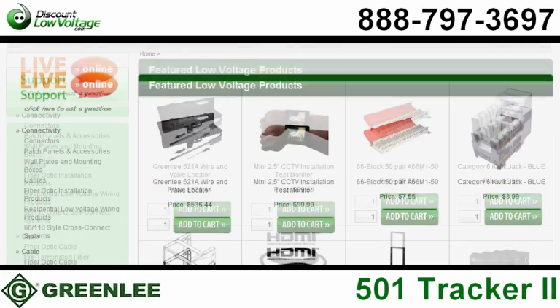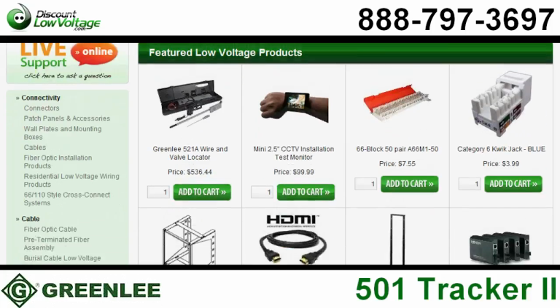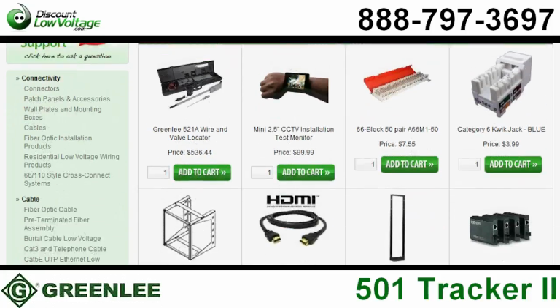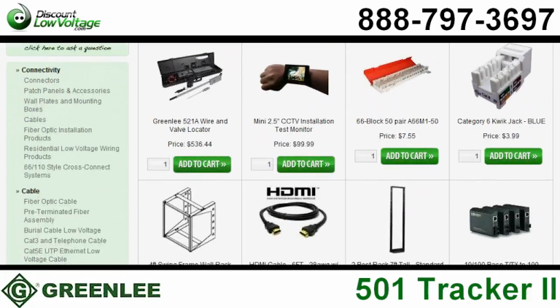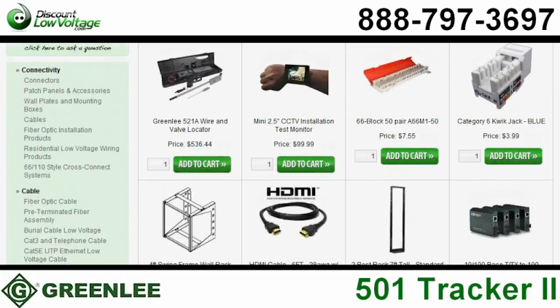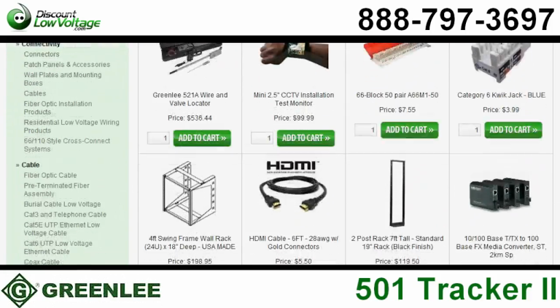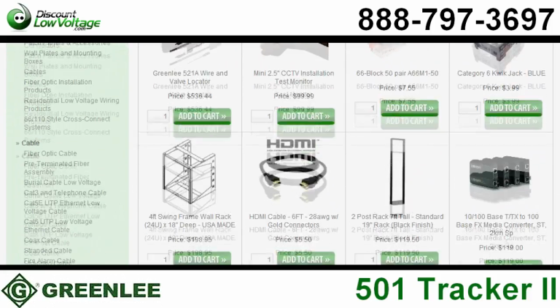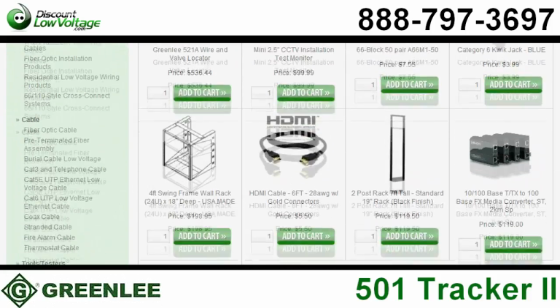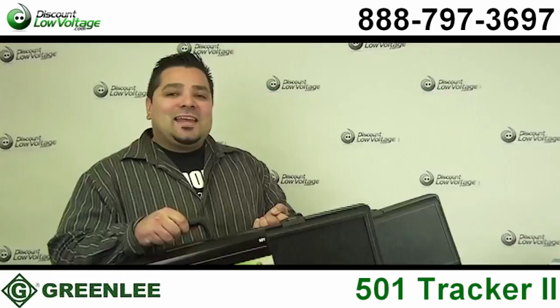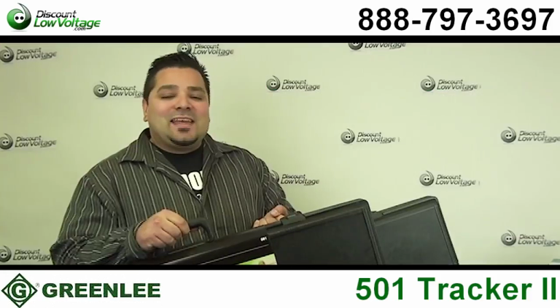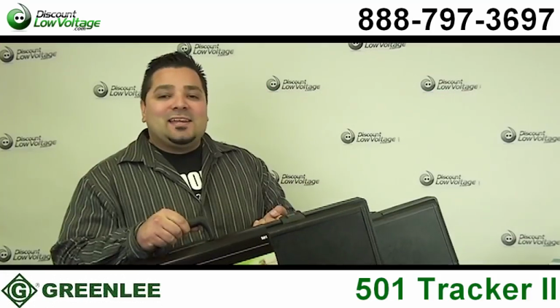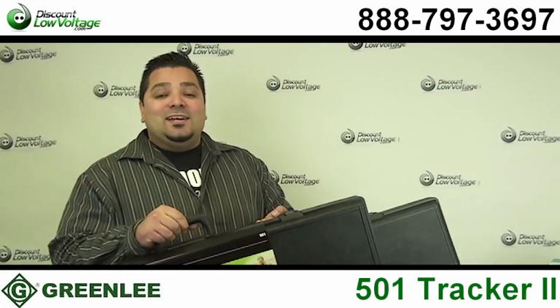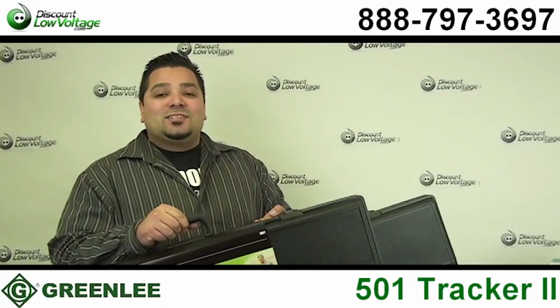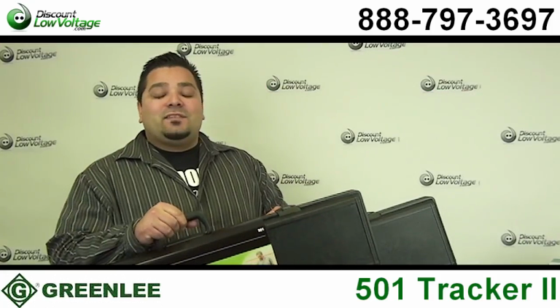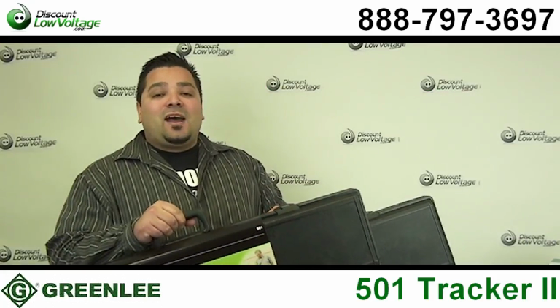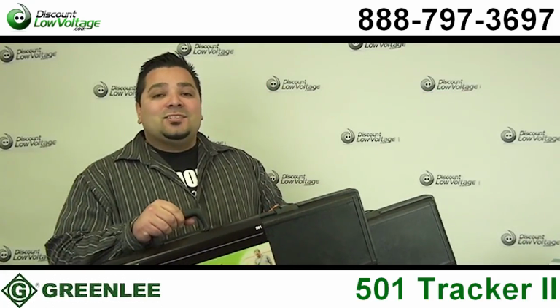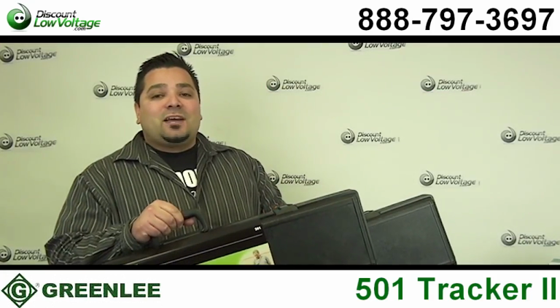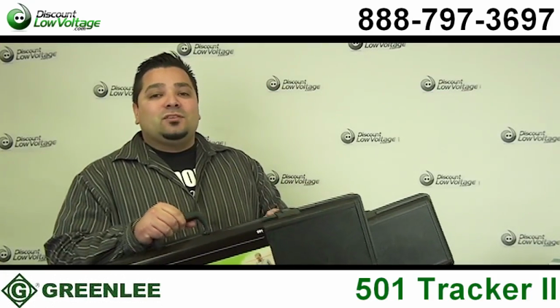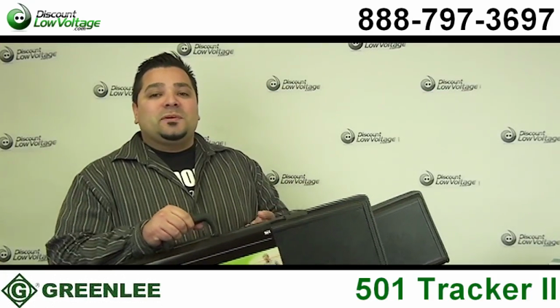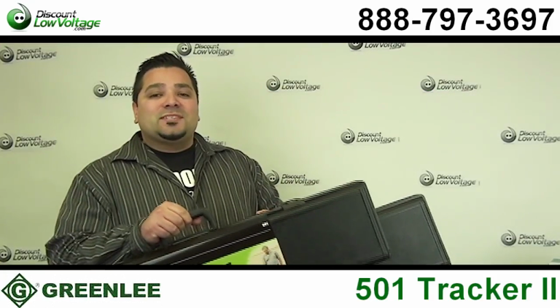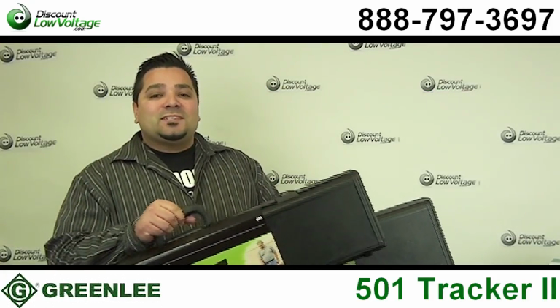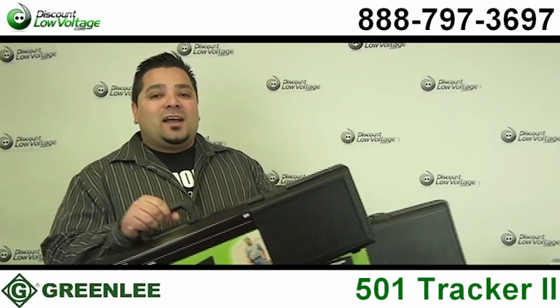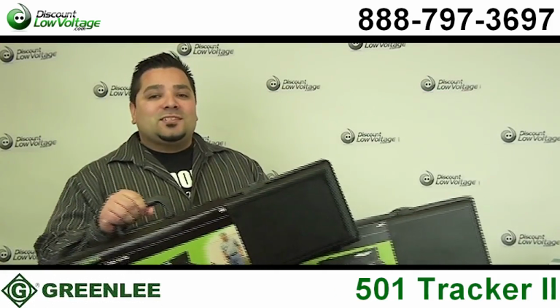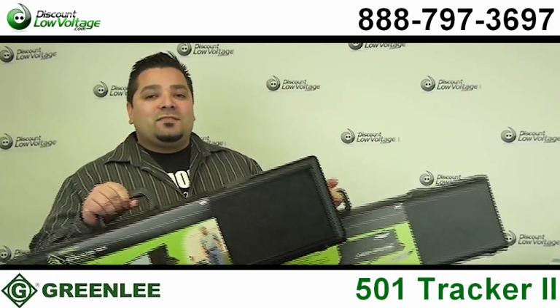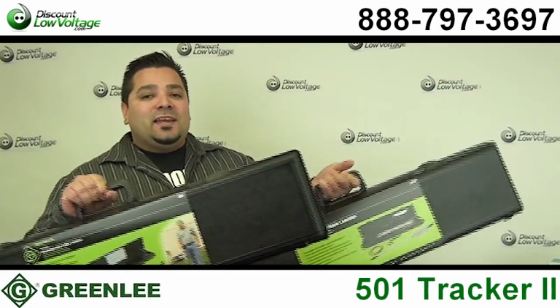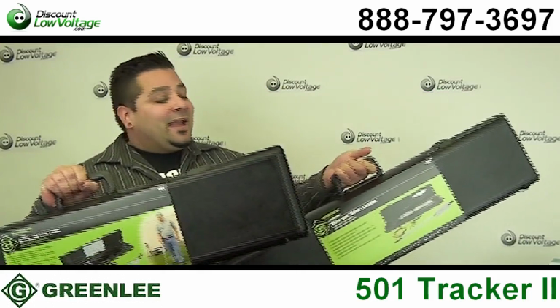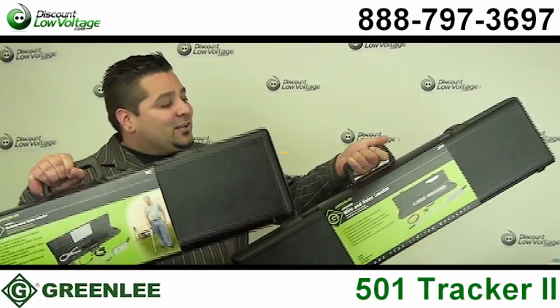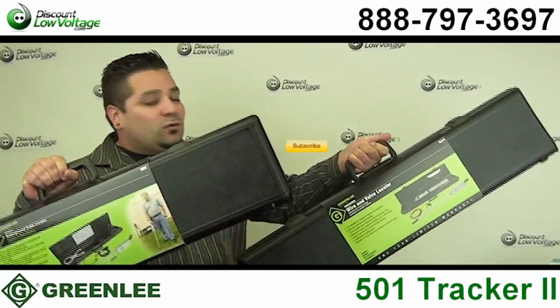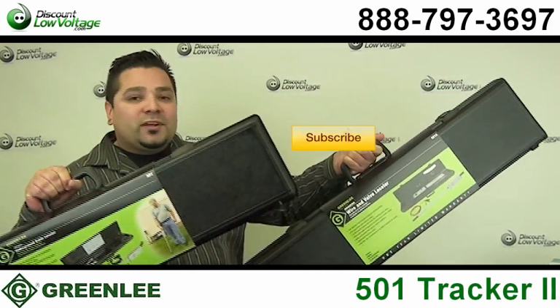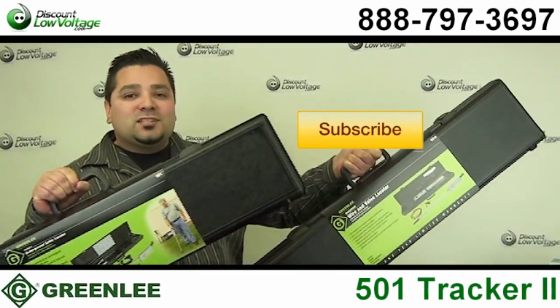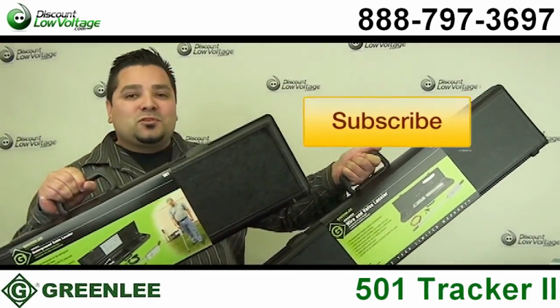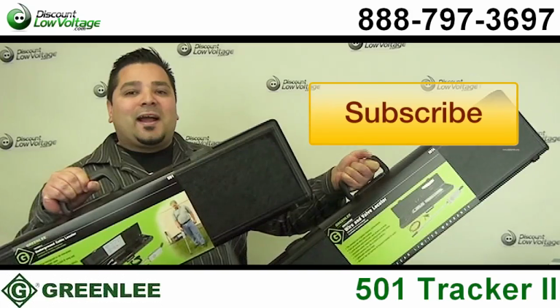Questions? Call us. The number is 888-797-3697, and don't forget to subscribe.